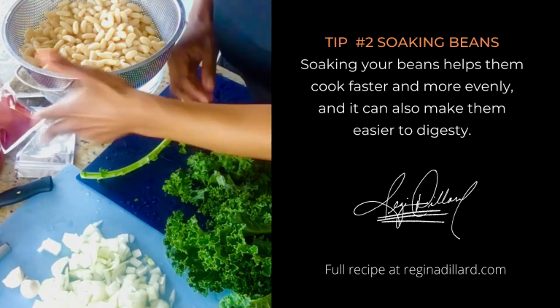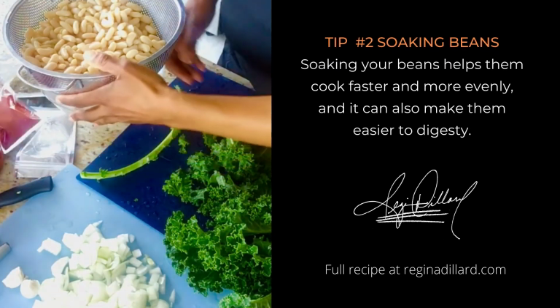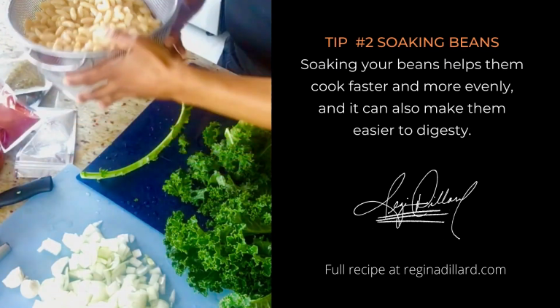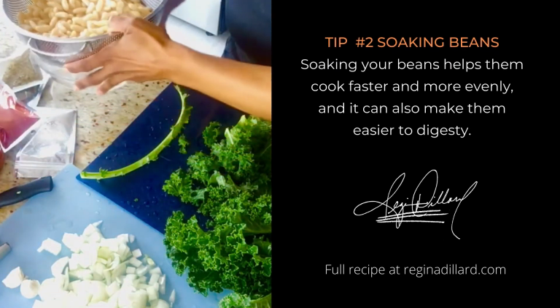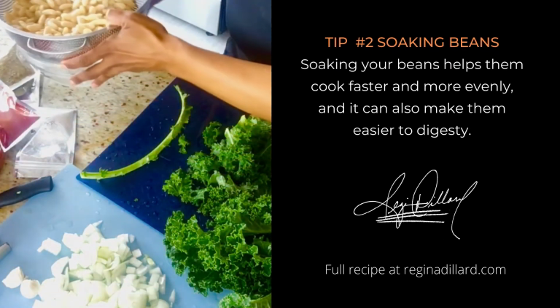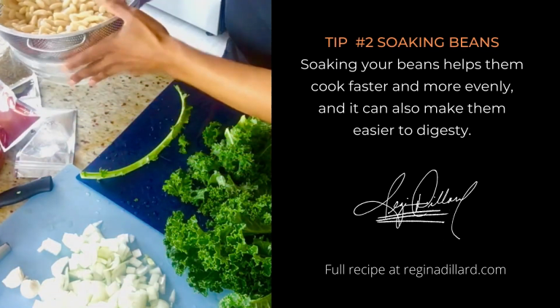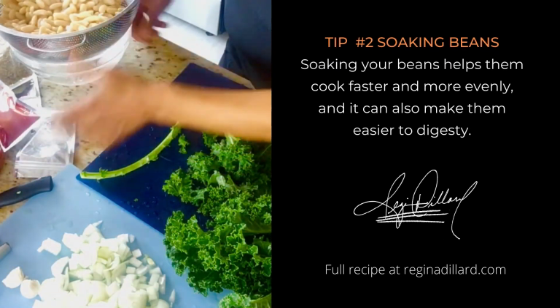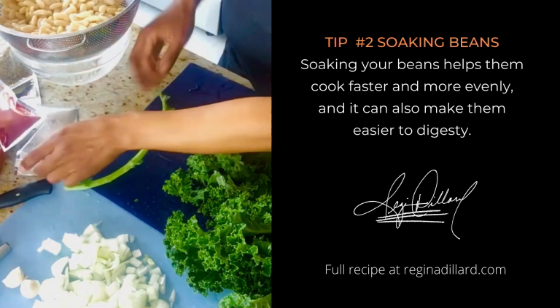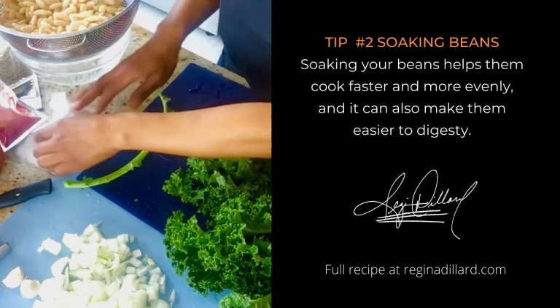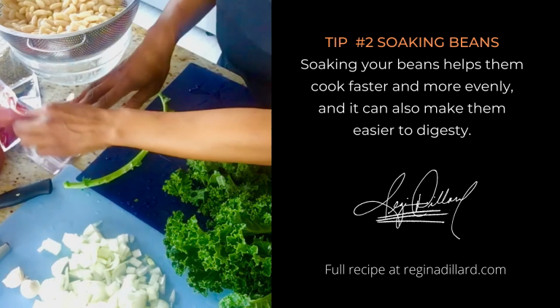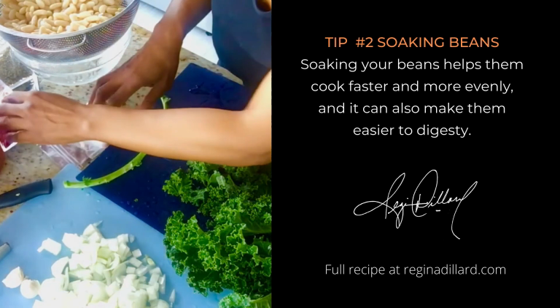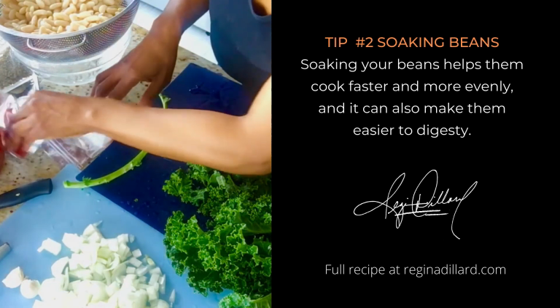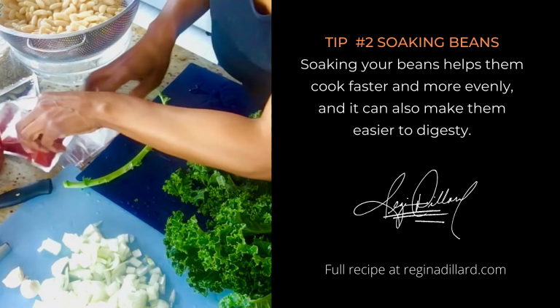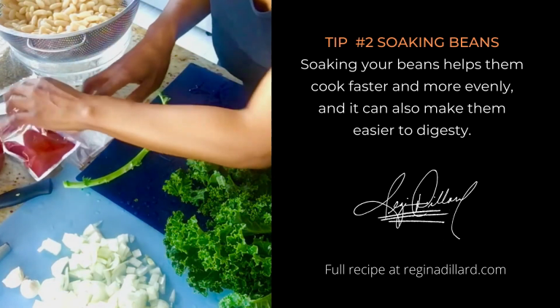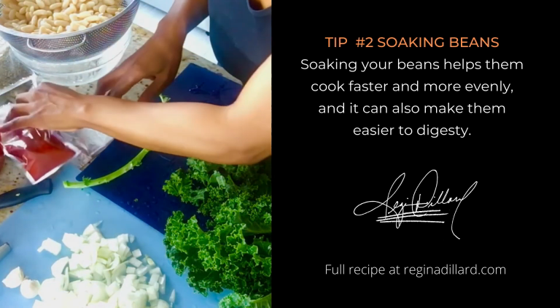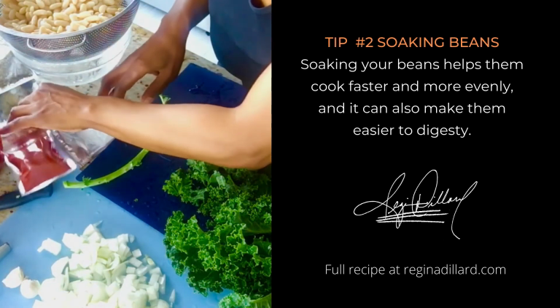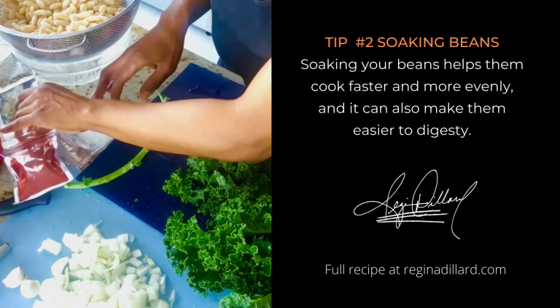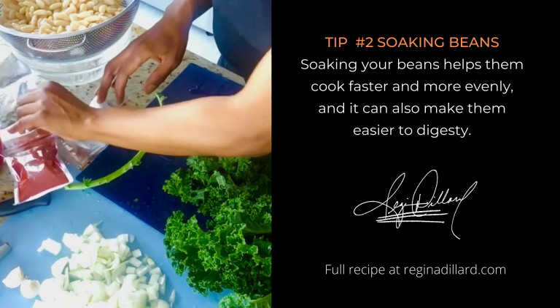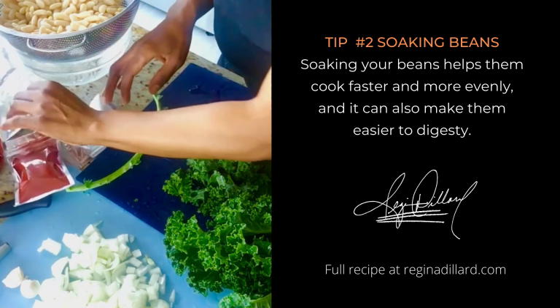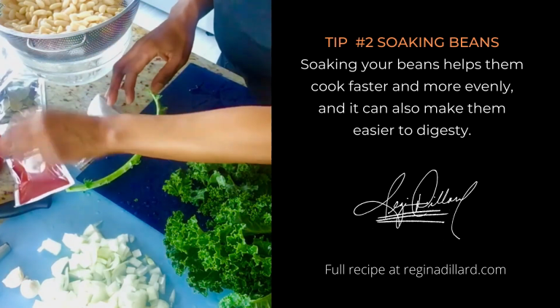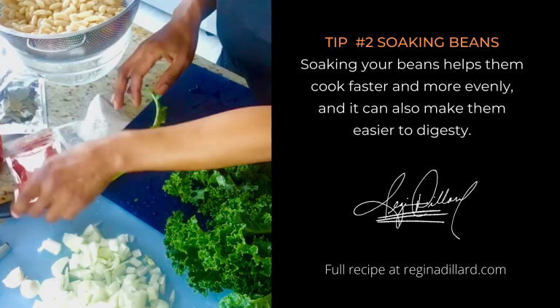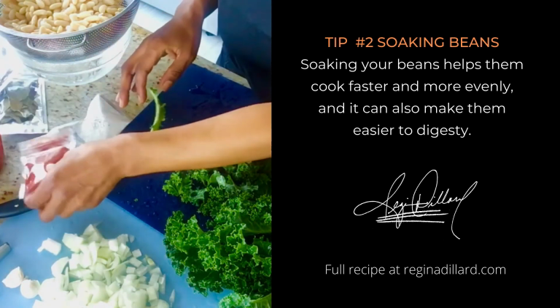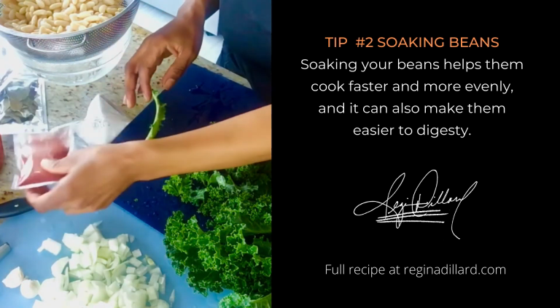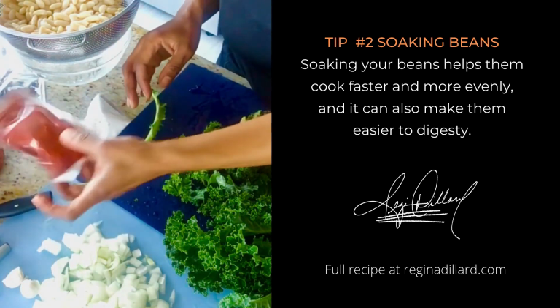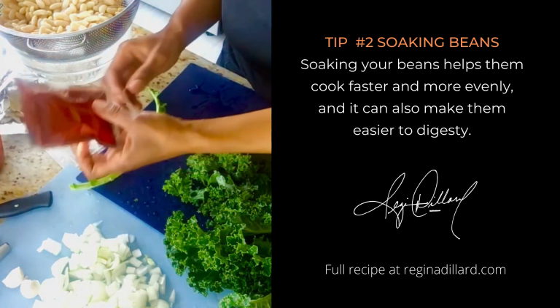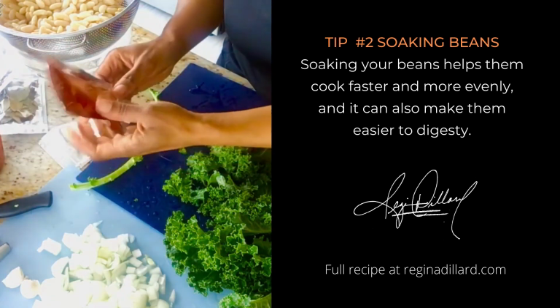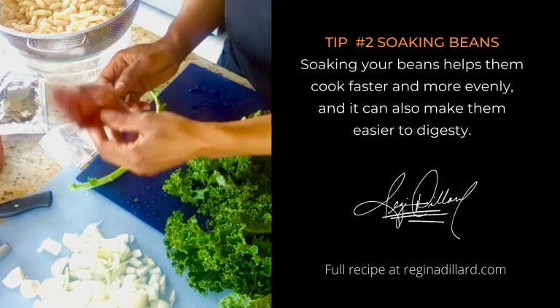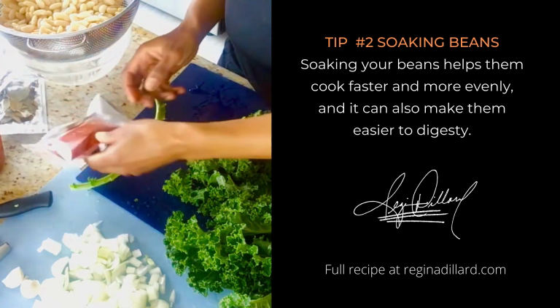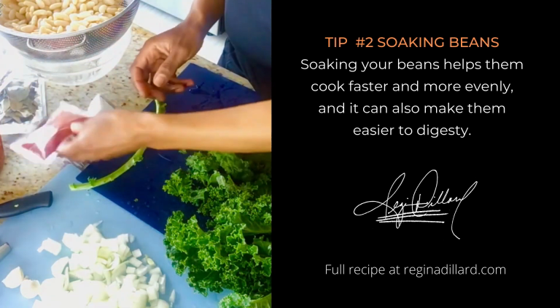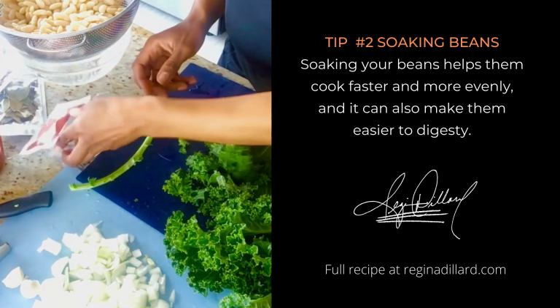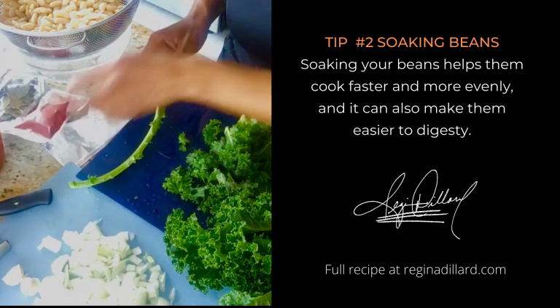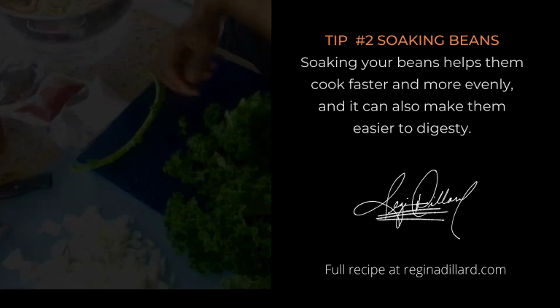I'm going to add some seasonings like salt, some pepper, some thyme, oregano, and some smoked paprika.